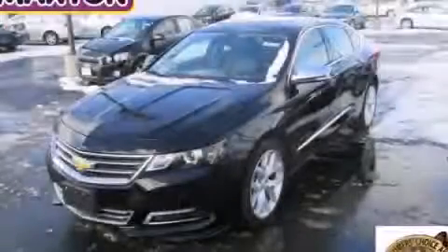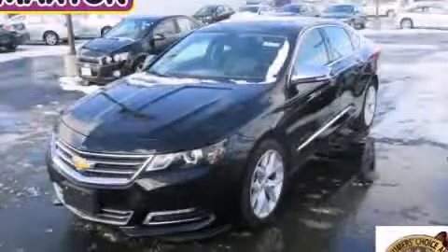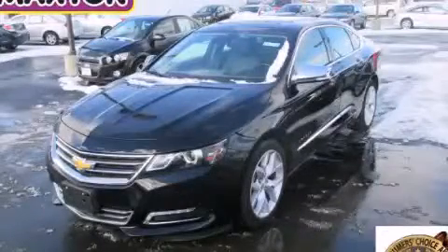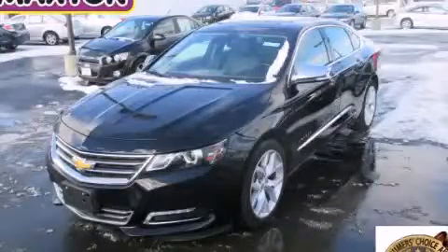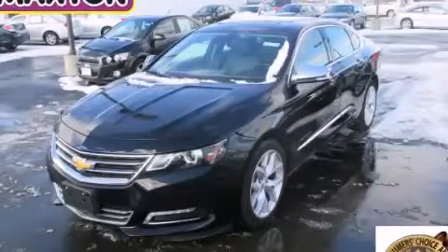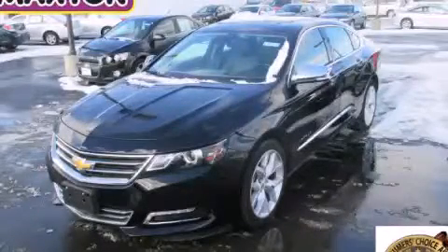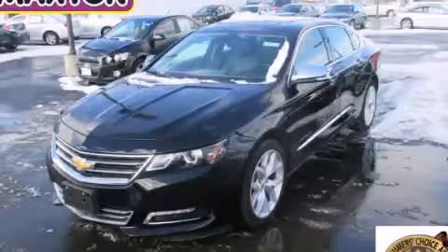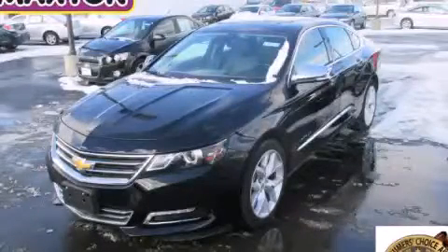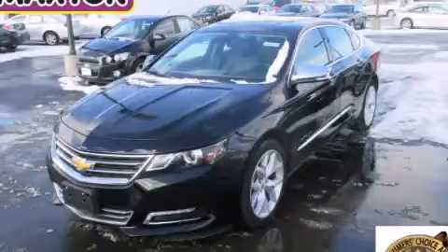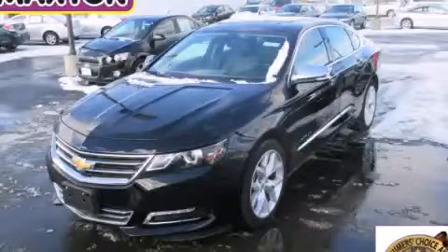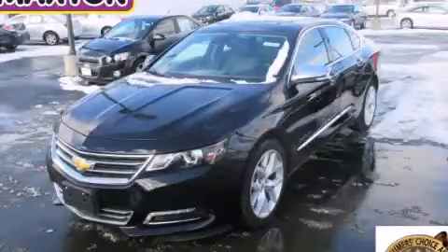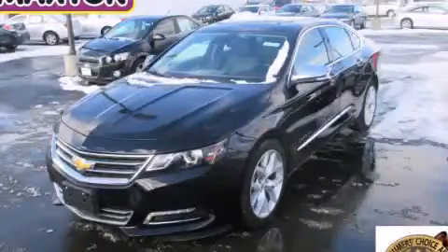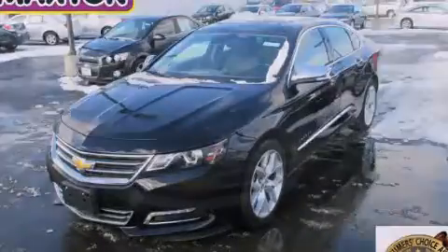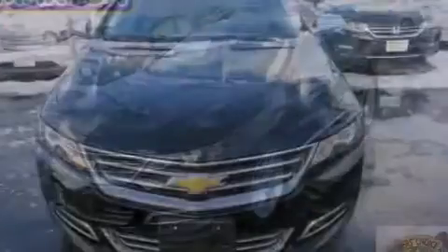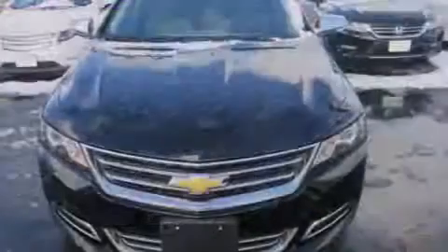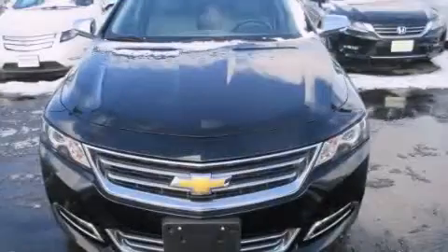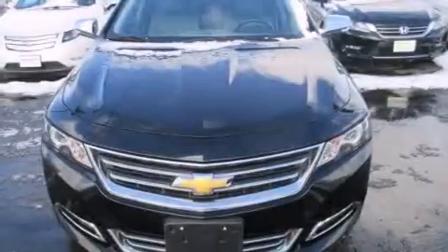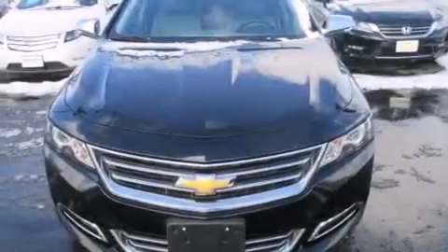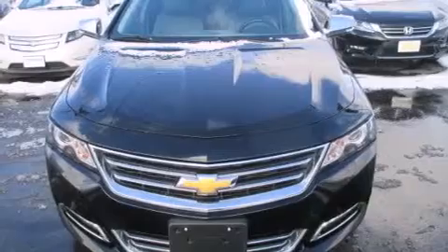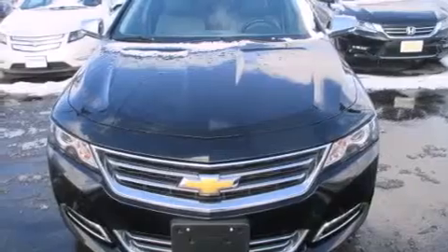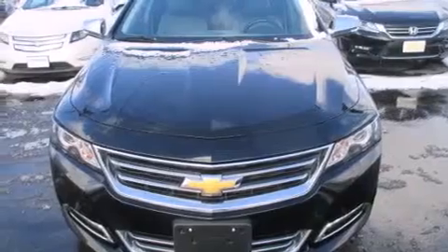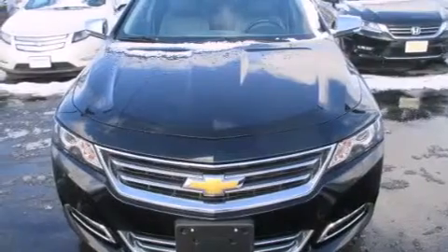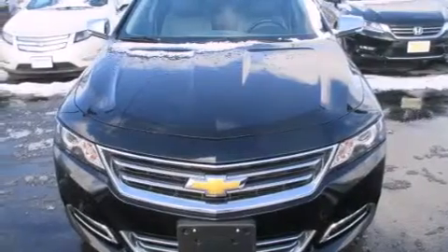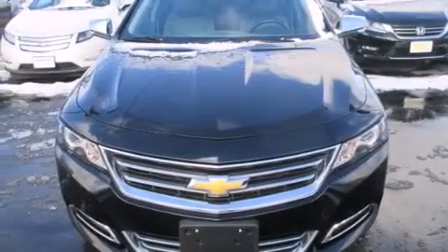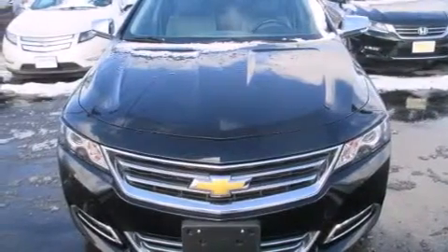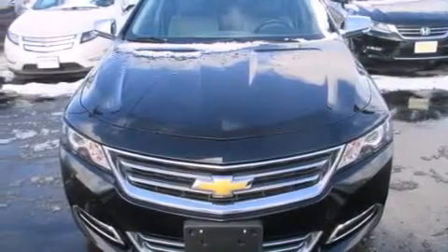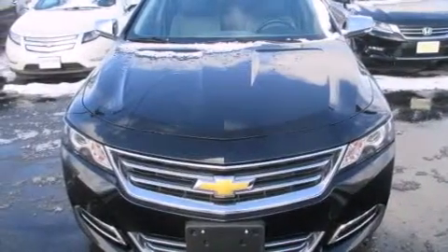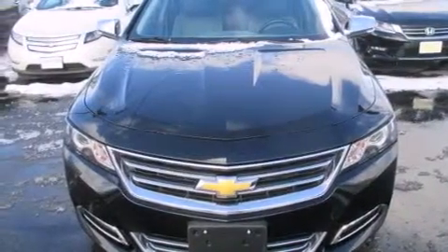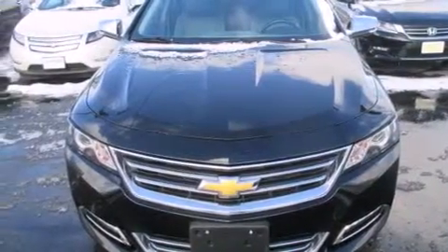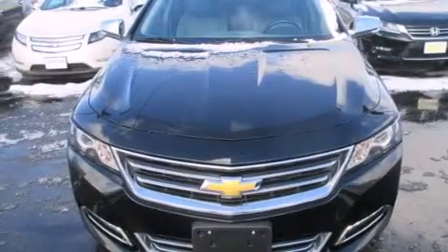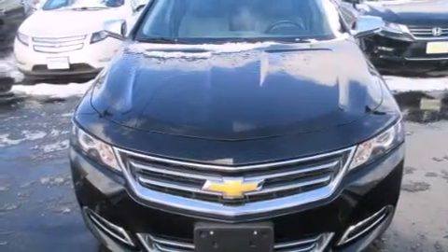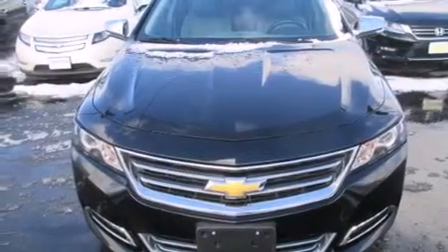This is a 2014 Chevrolet Impala. It has a 3.6-liter, six-cylinder engine and an automatic transmission.